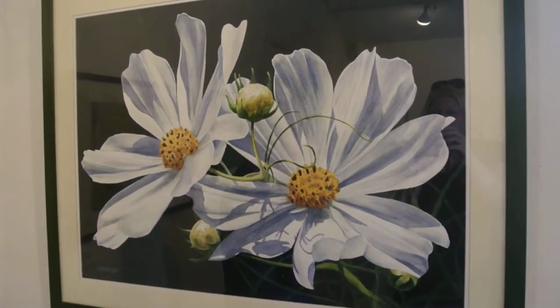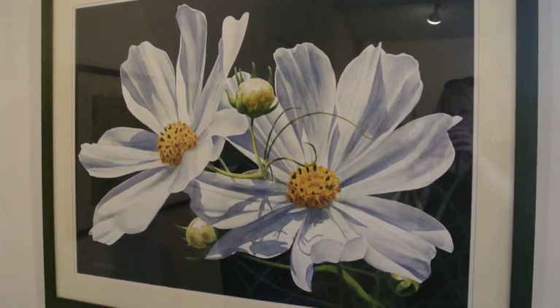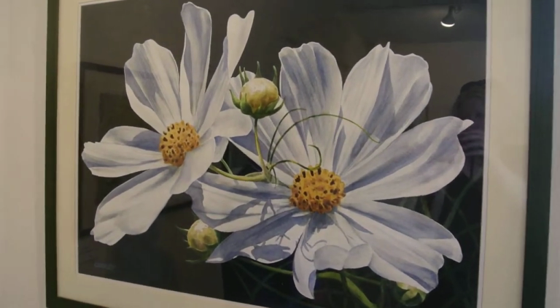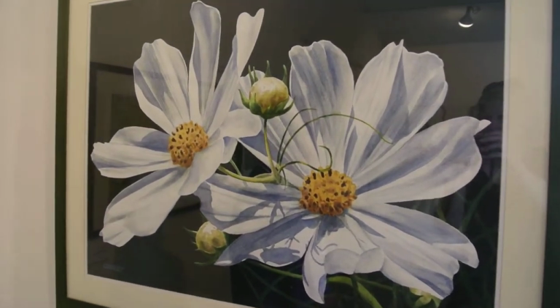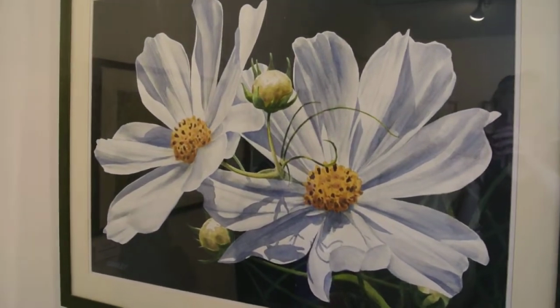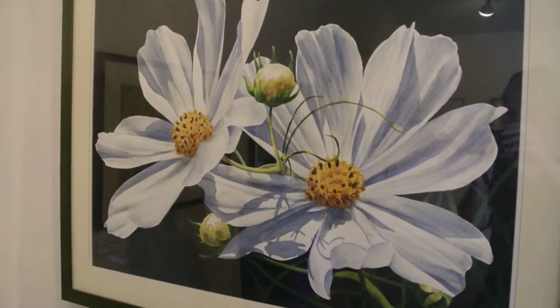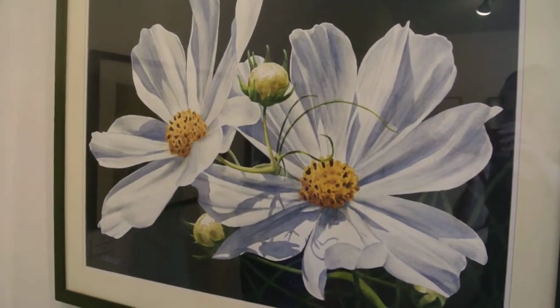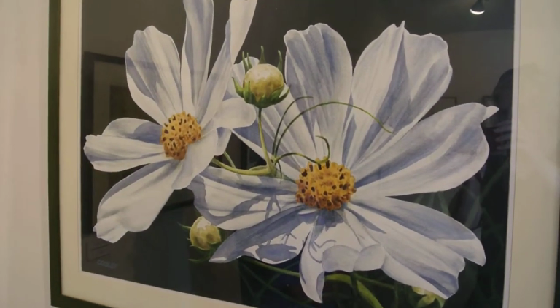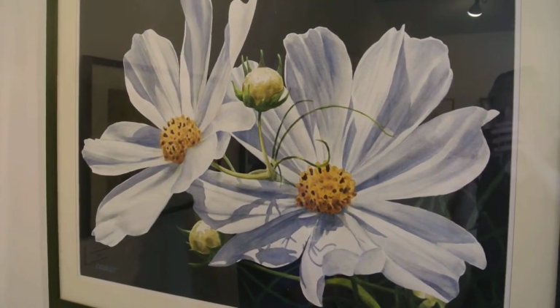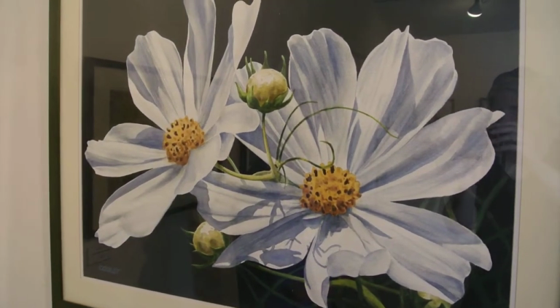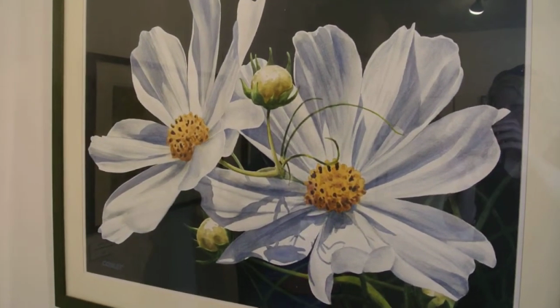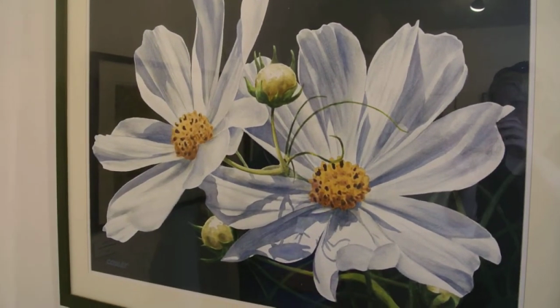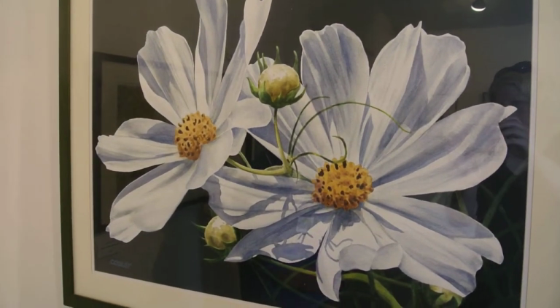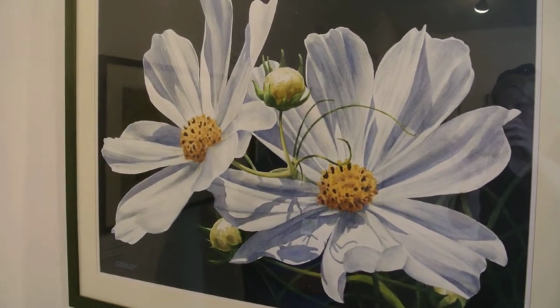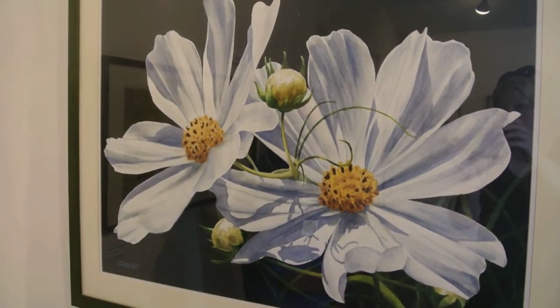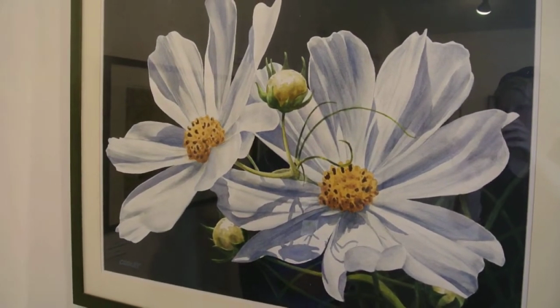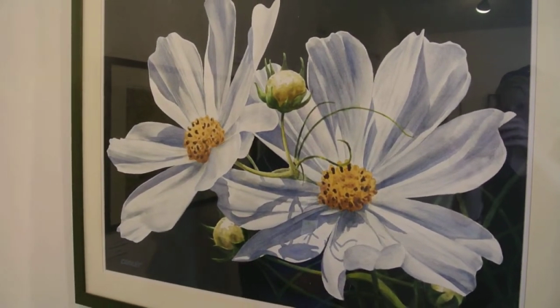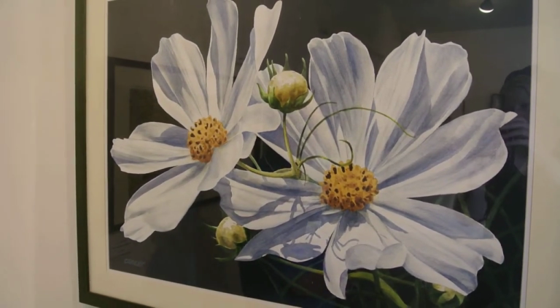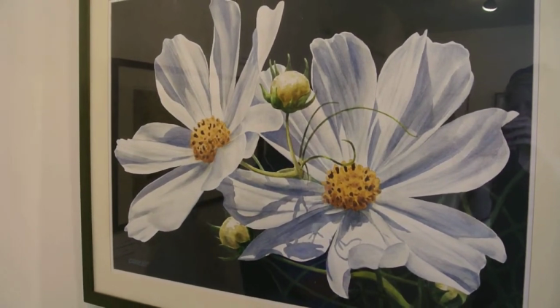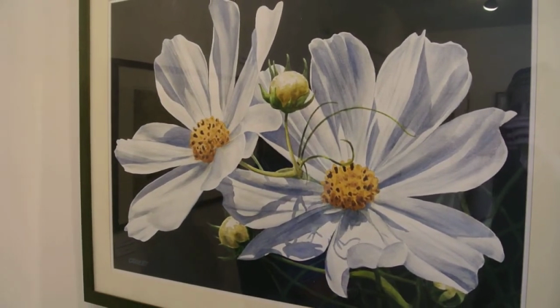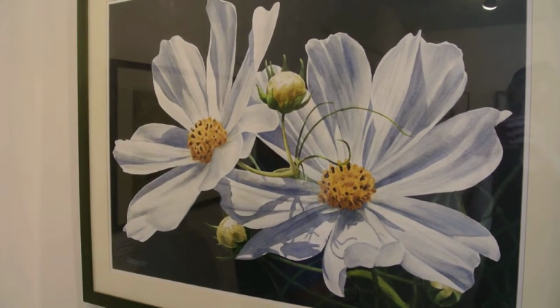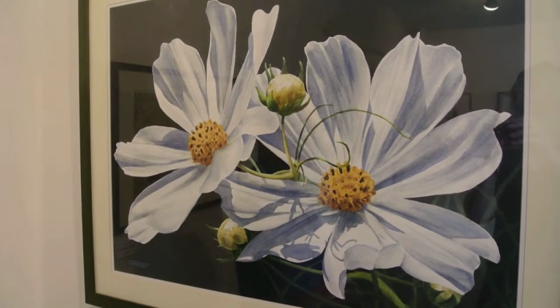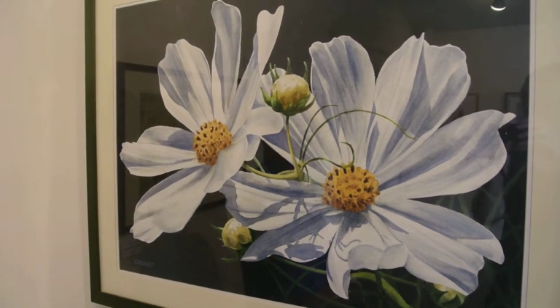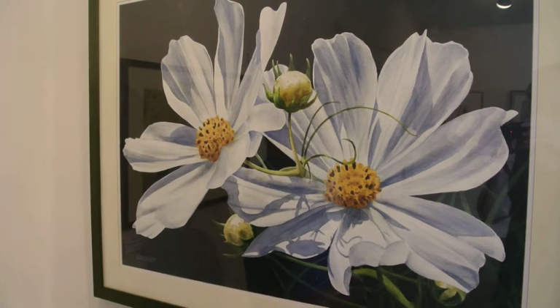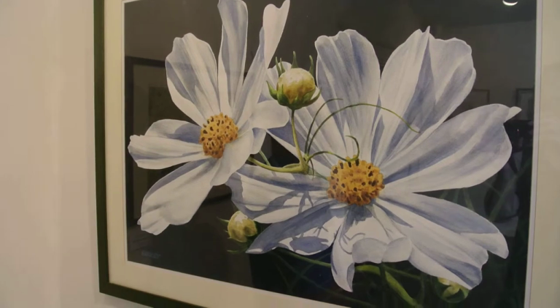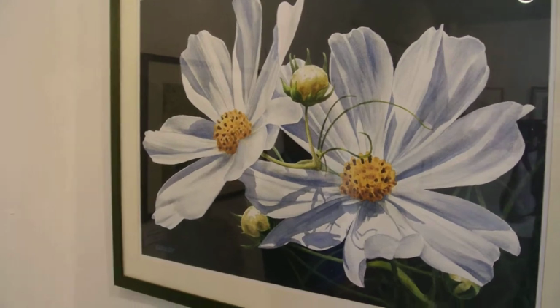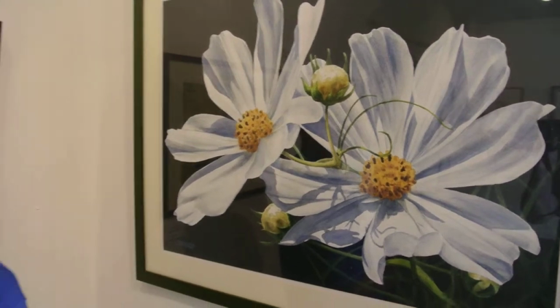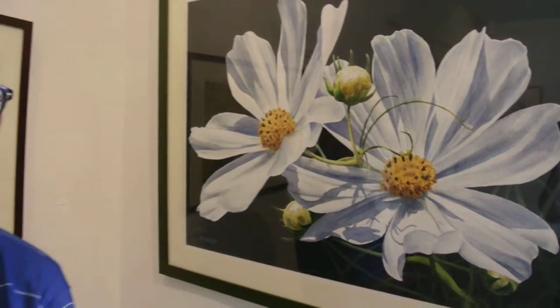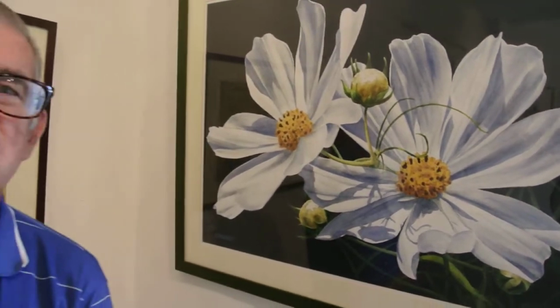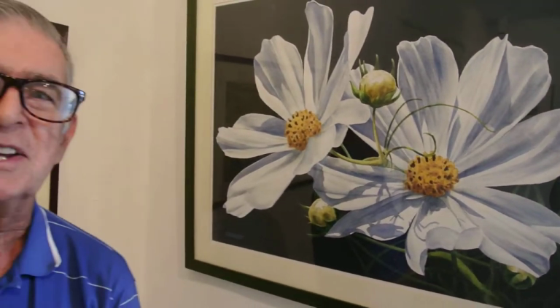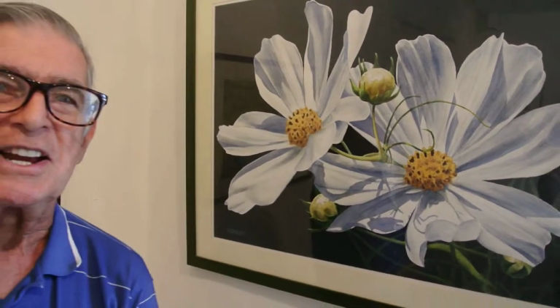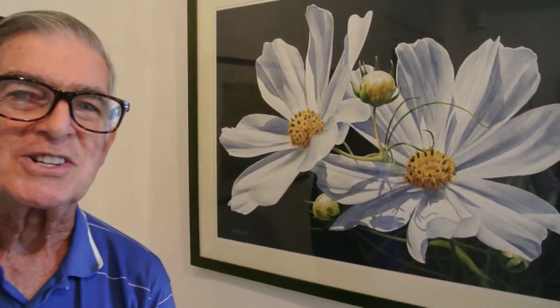Here in Taos we have a lot of cosmos, mostly pink ones but white ones occasionally.